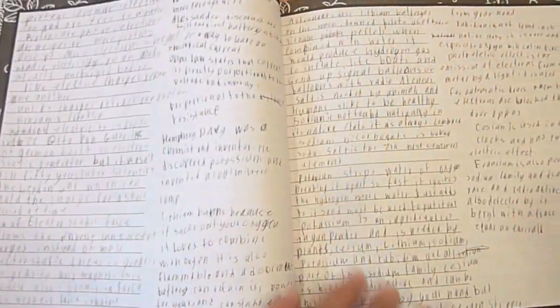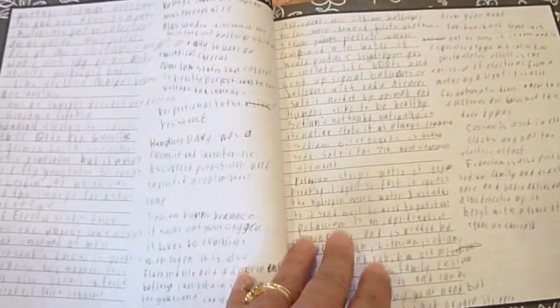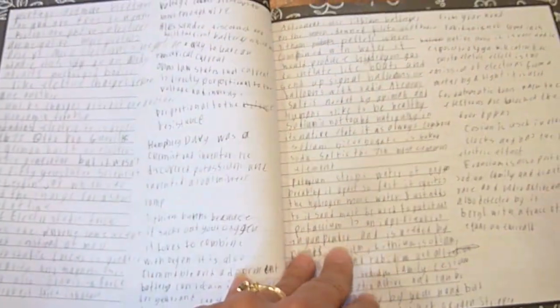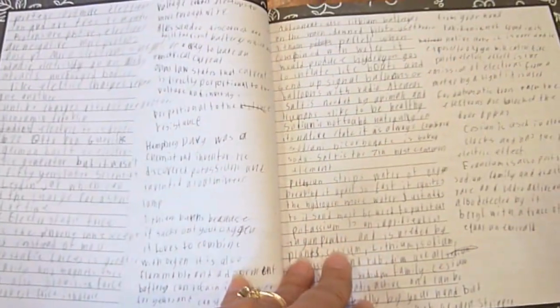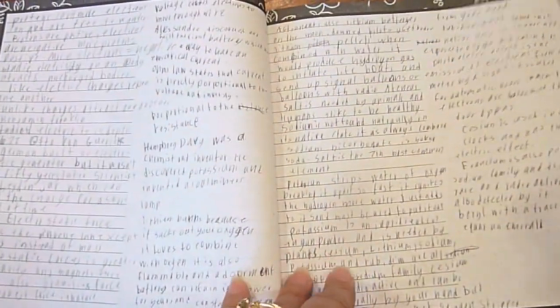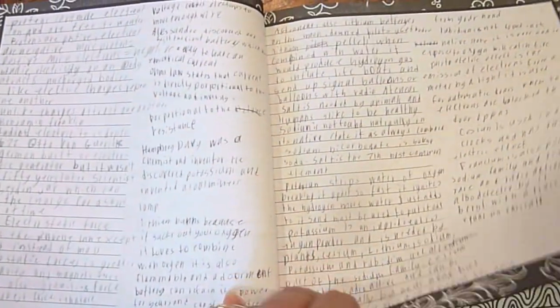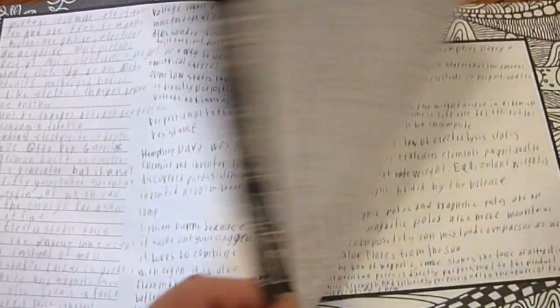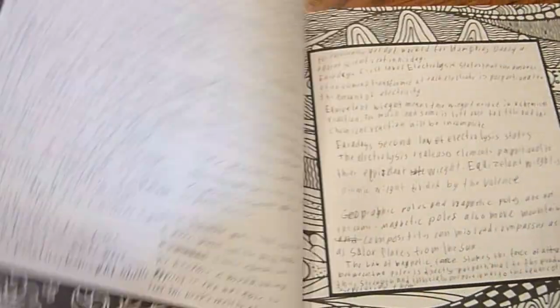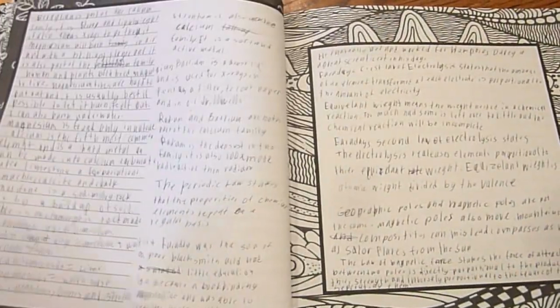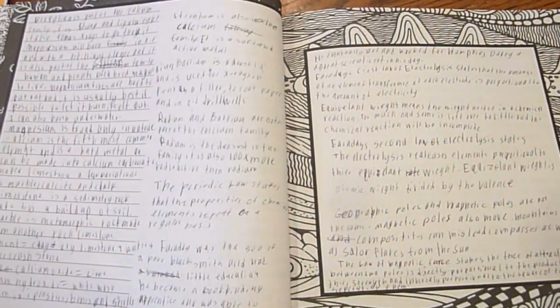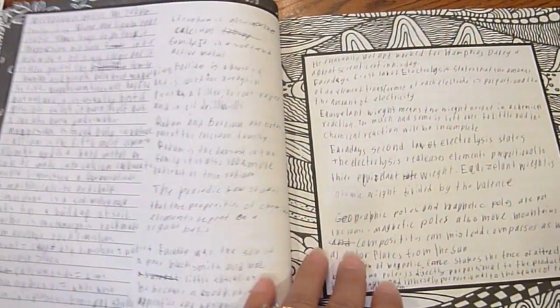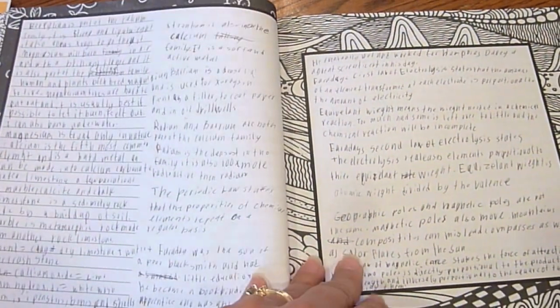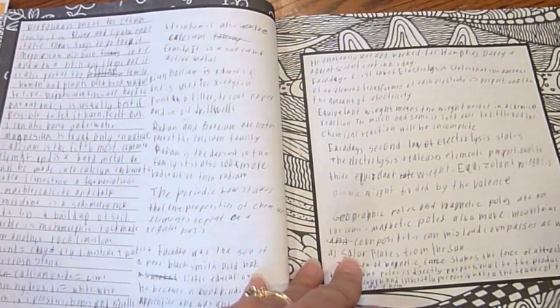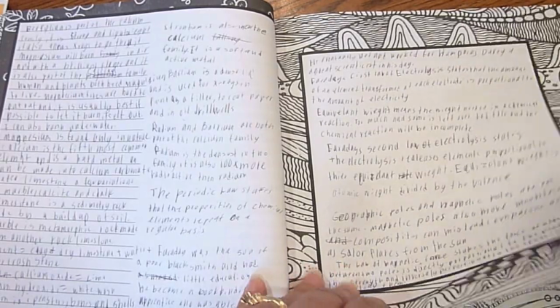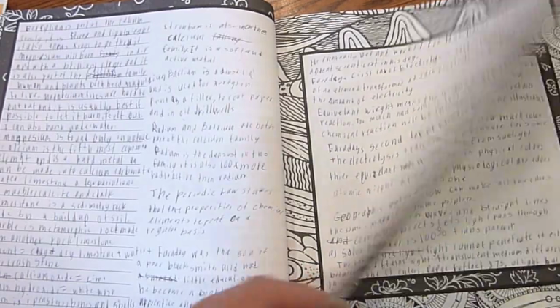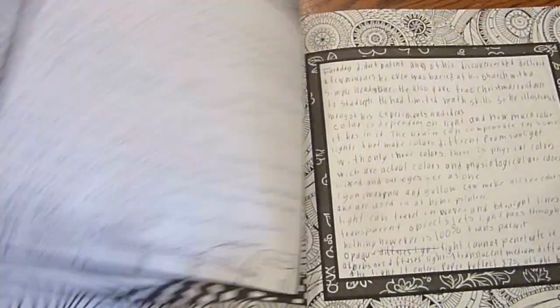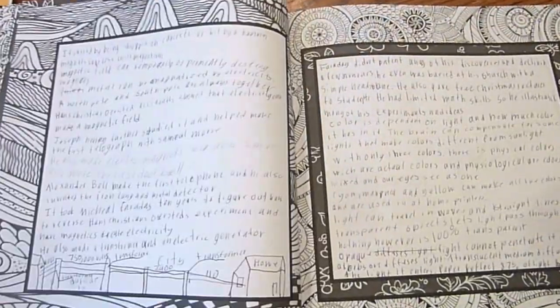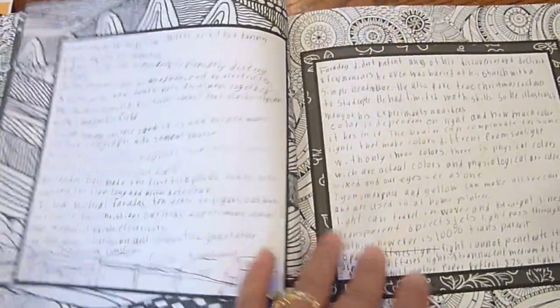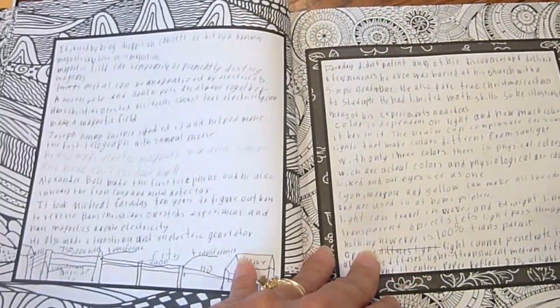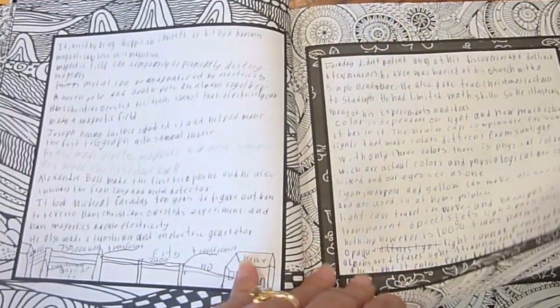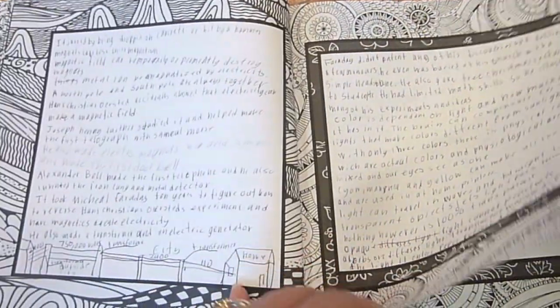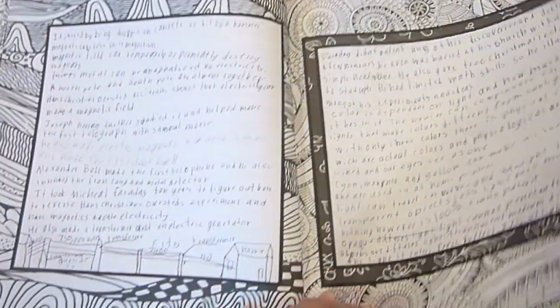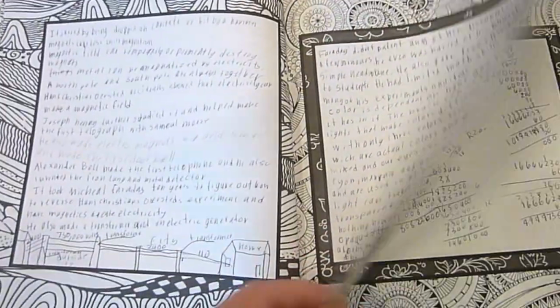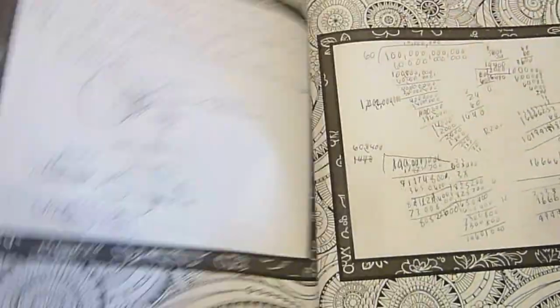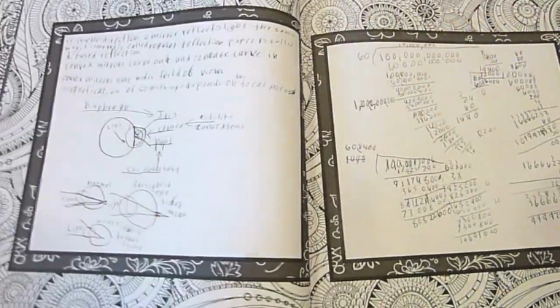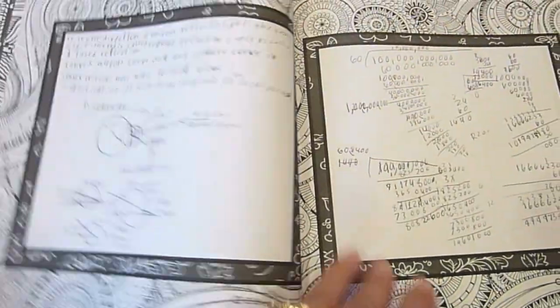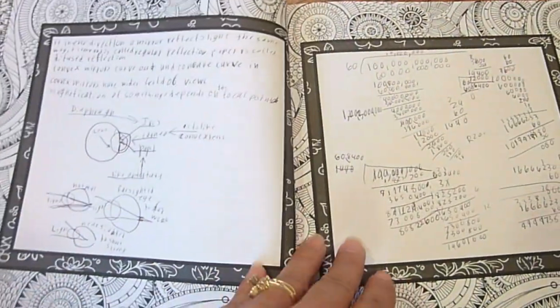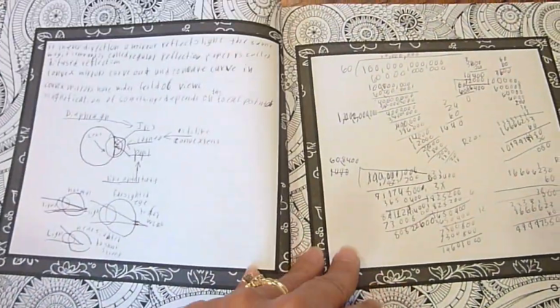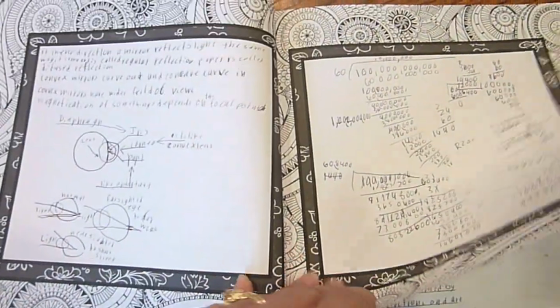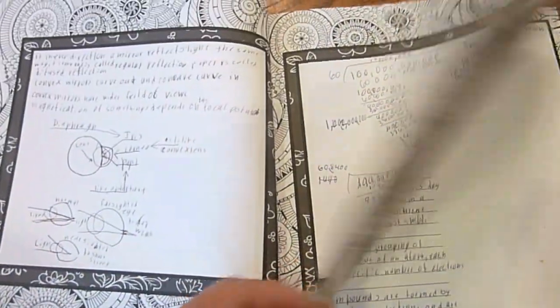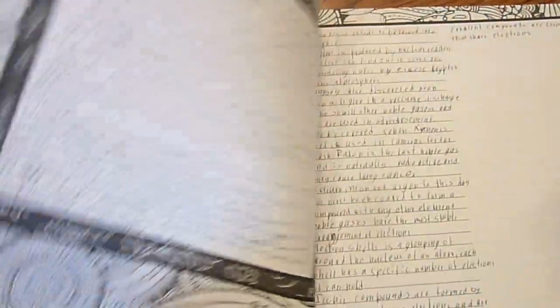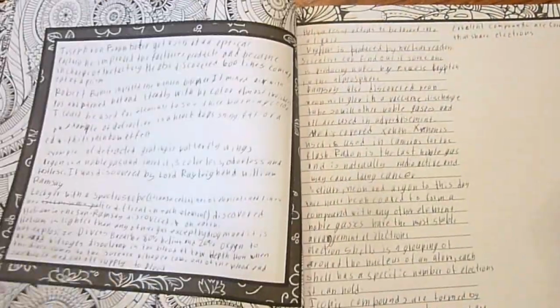So instead of answering all the textbook questions, she just writes what she's learning and draws diagrams, pictures, and illustrations.